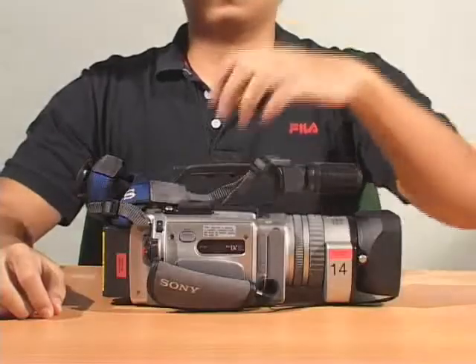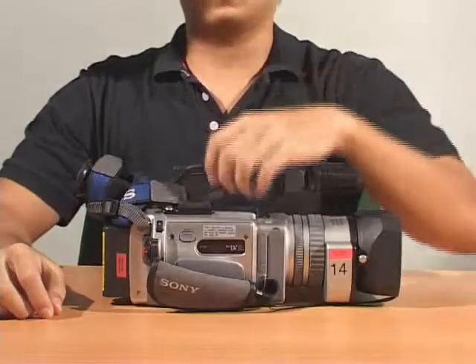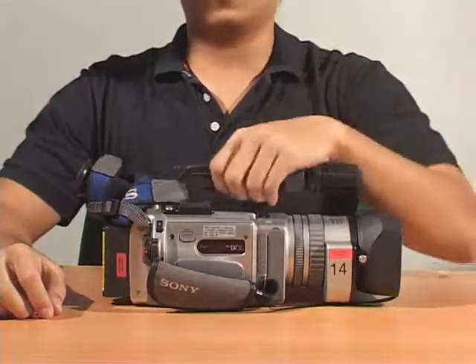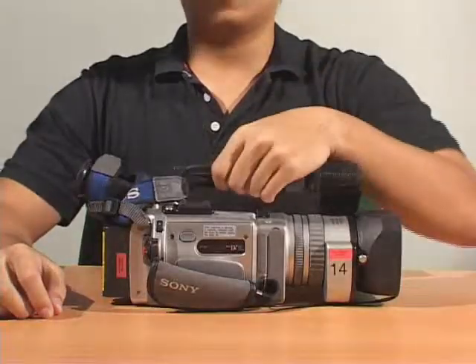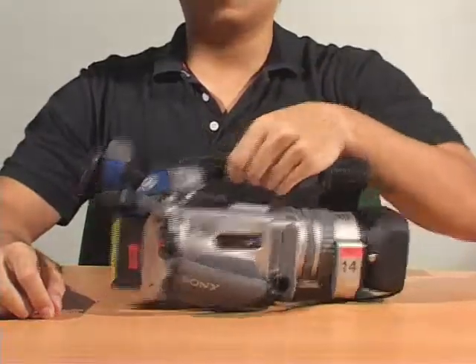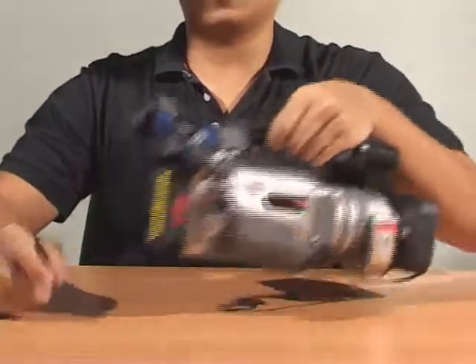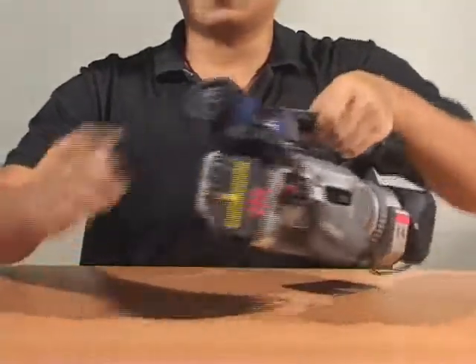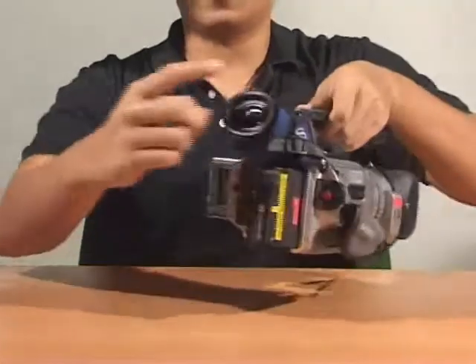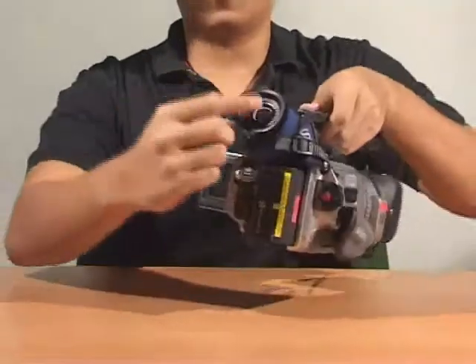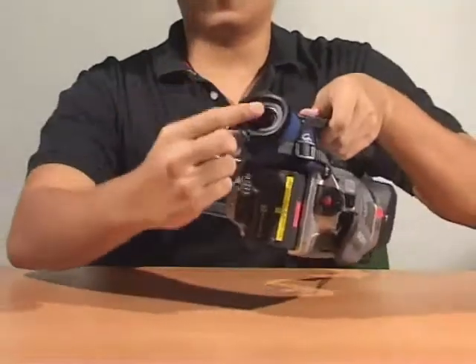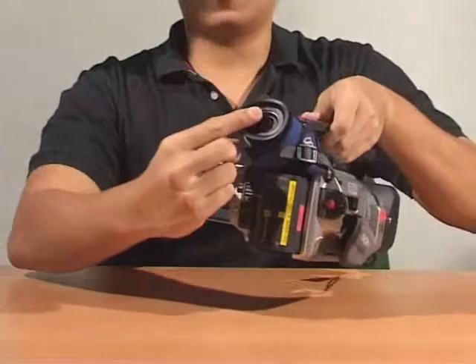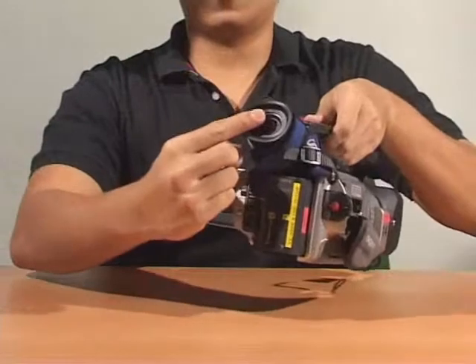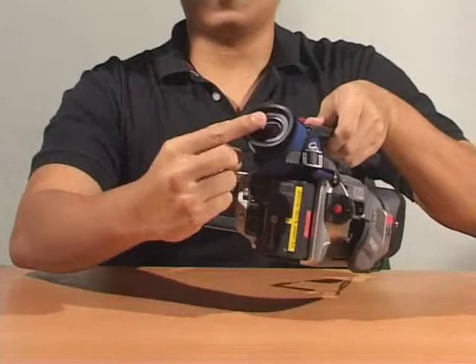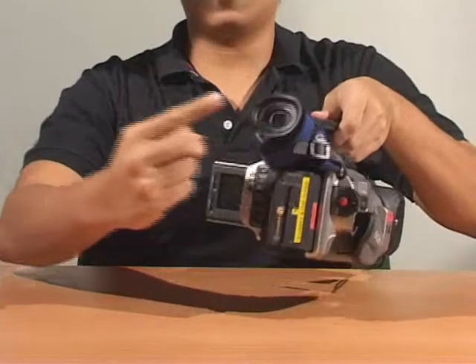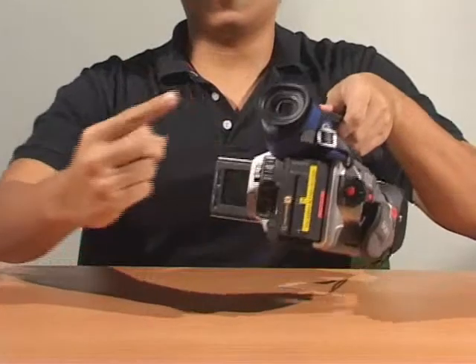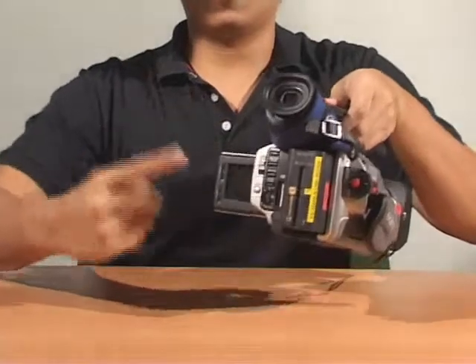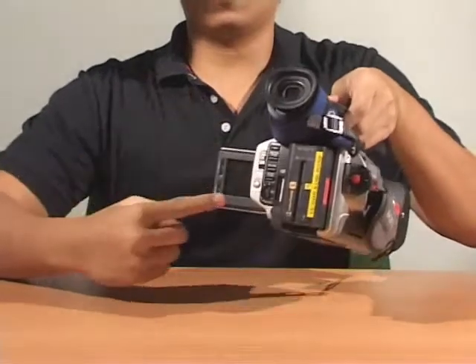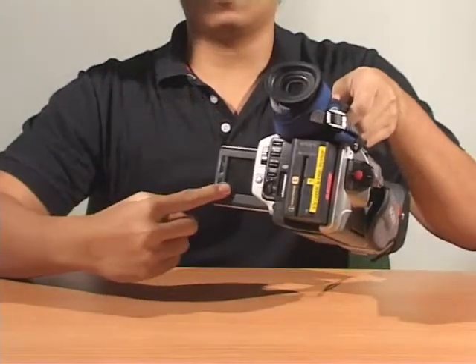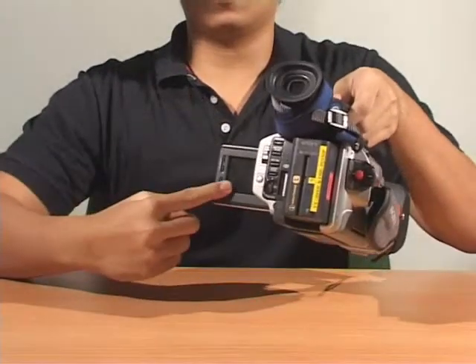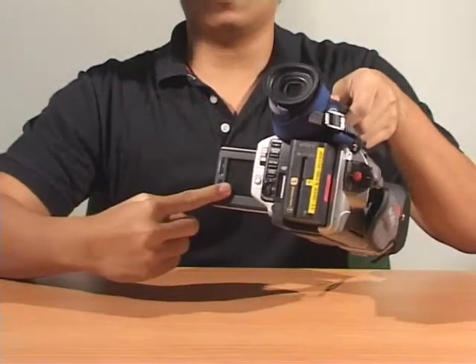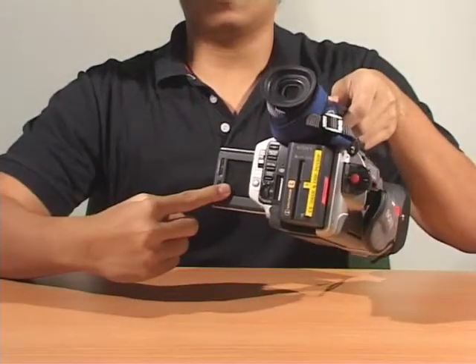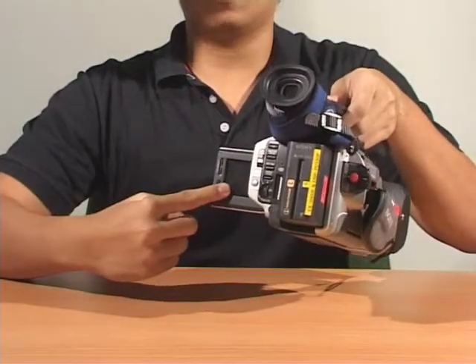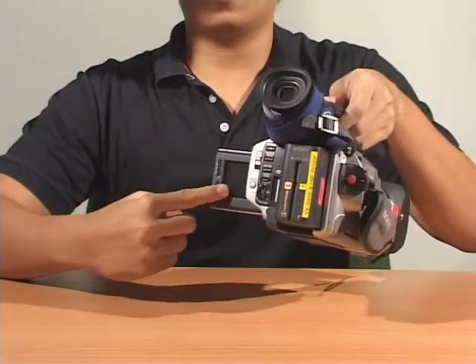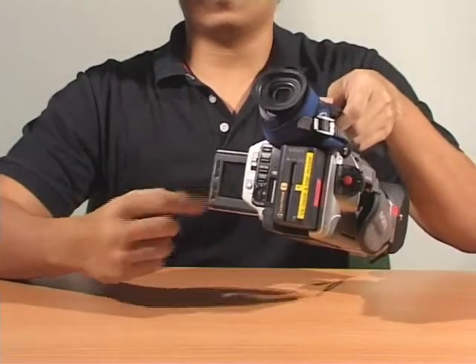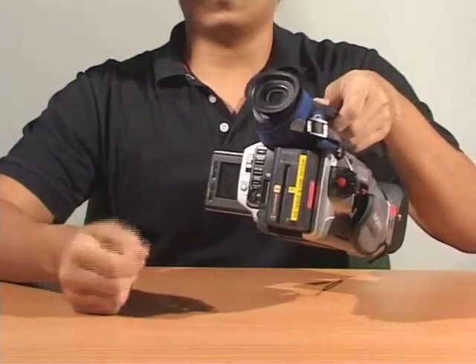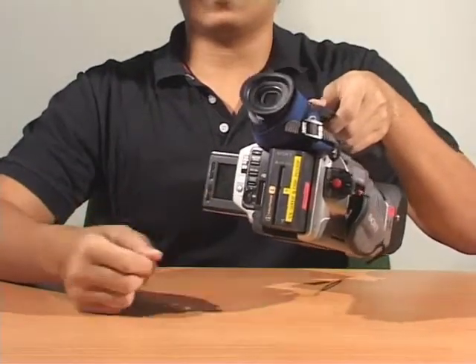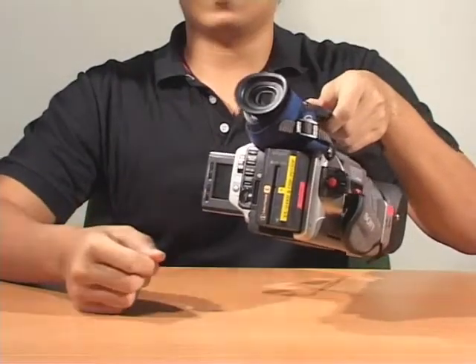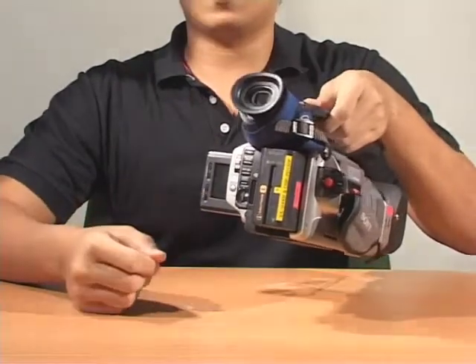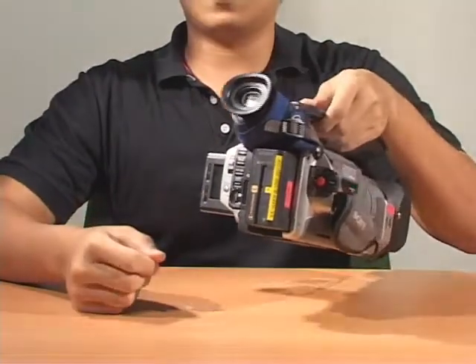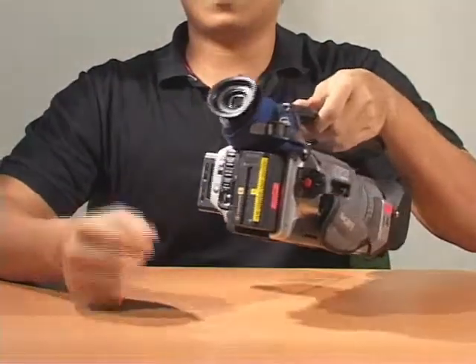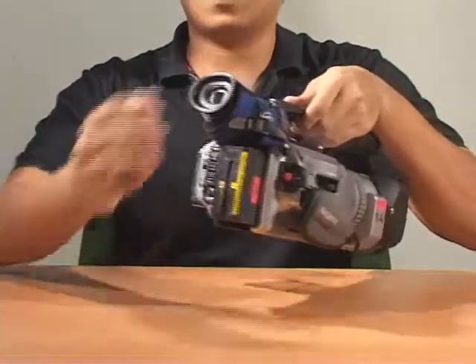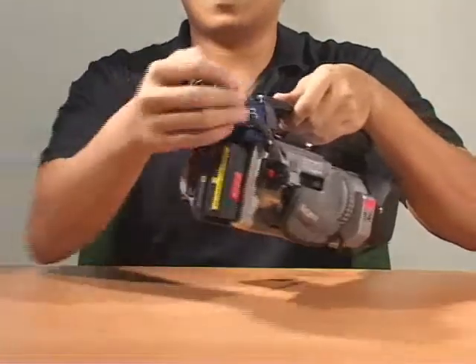When using the camera, do not point the viewfinder or the LCD screen directly at the sun.